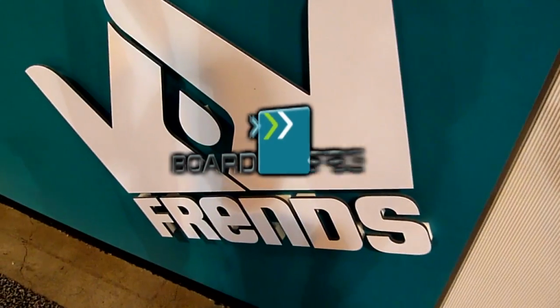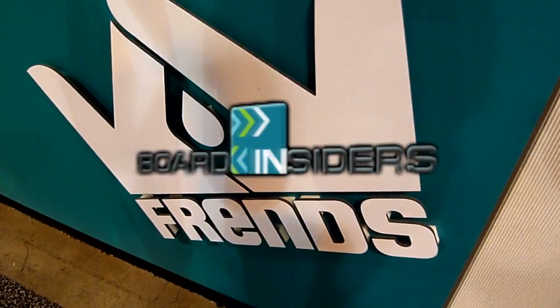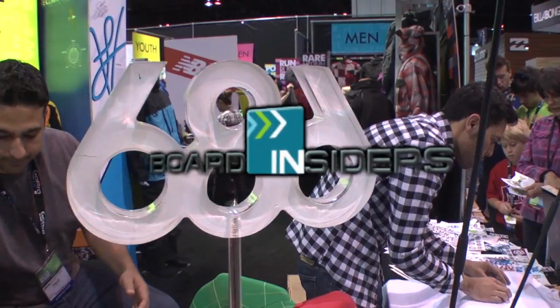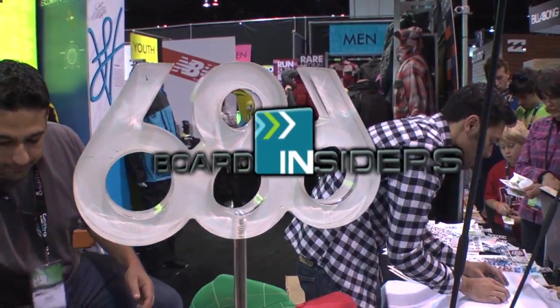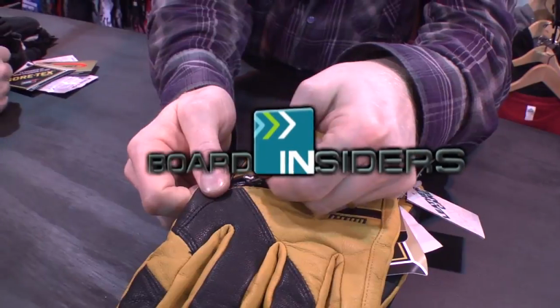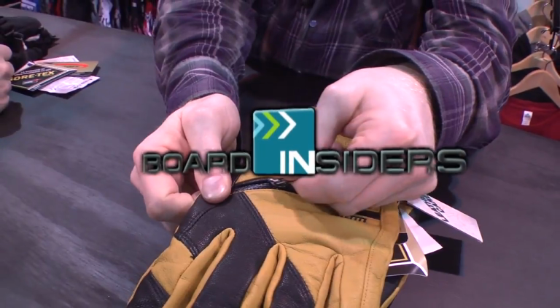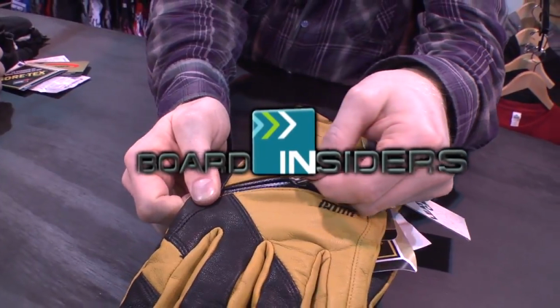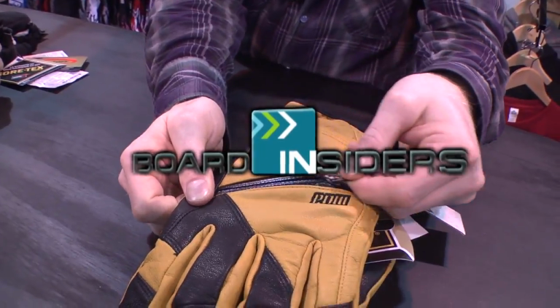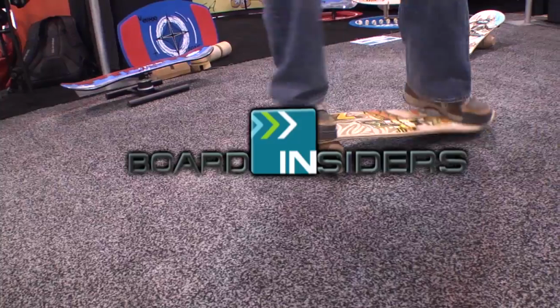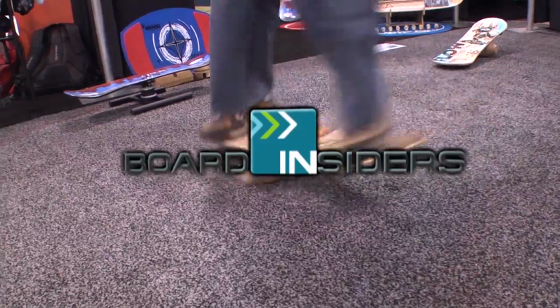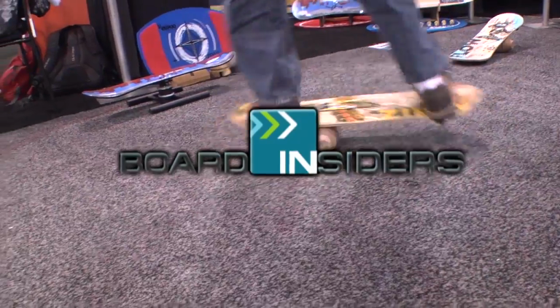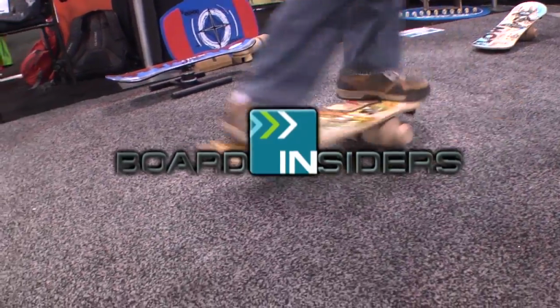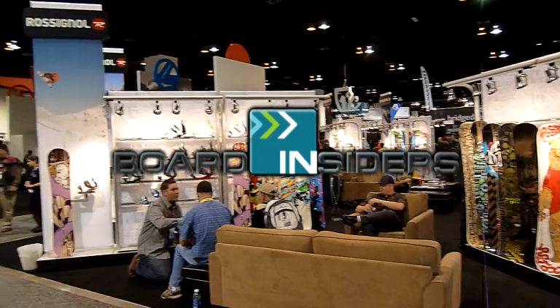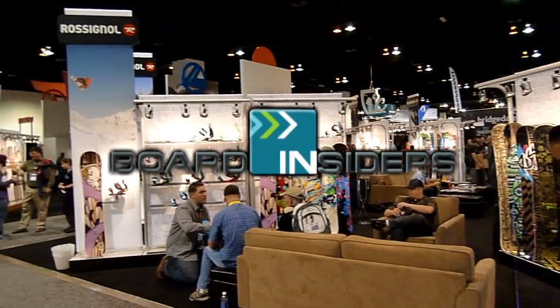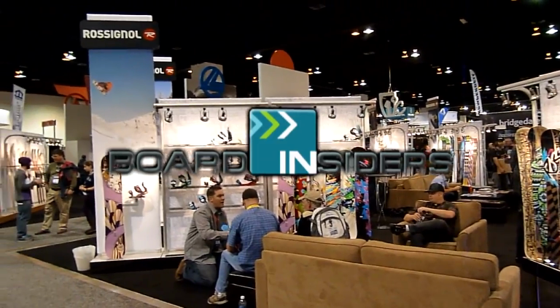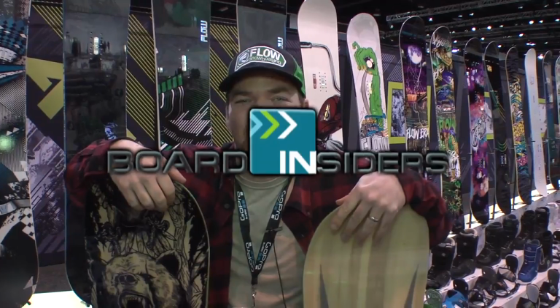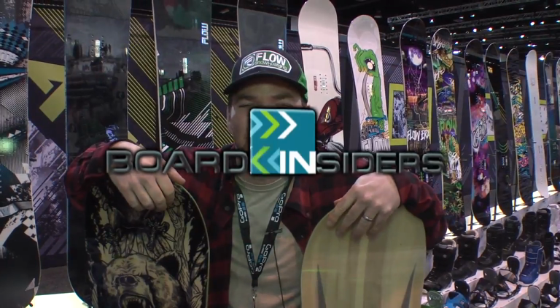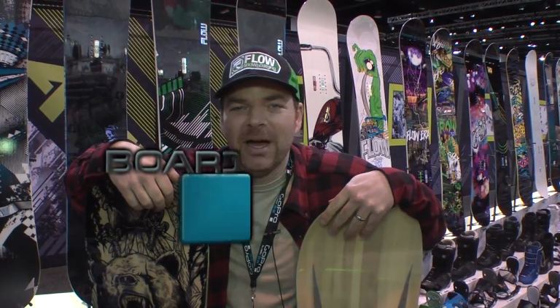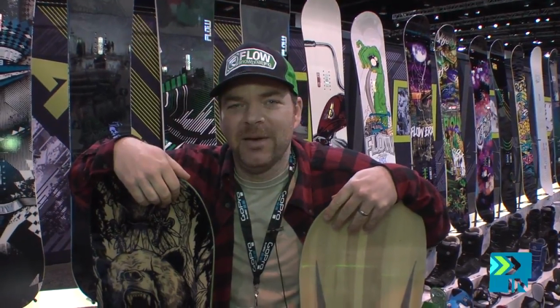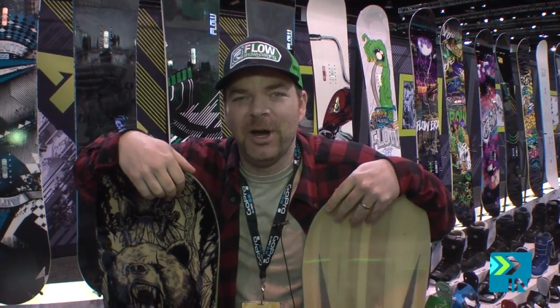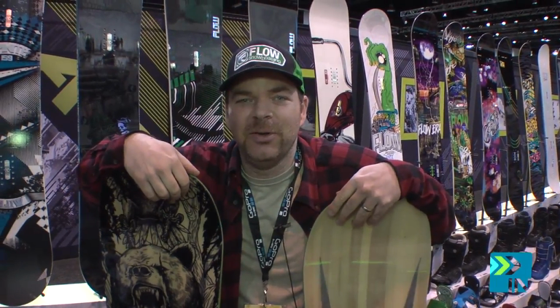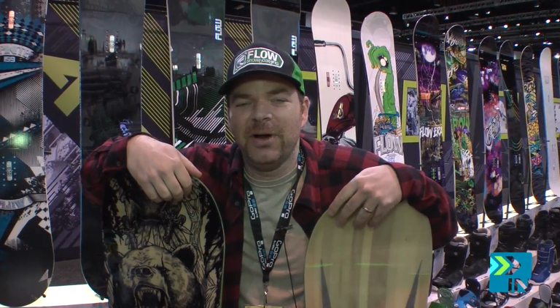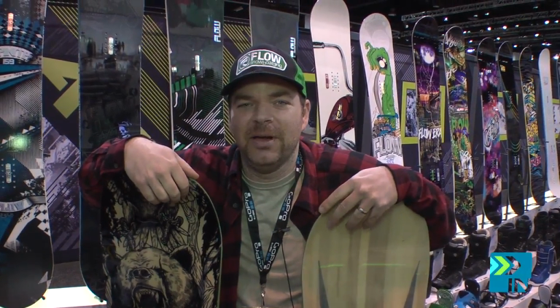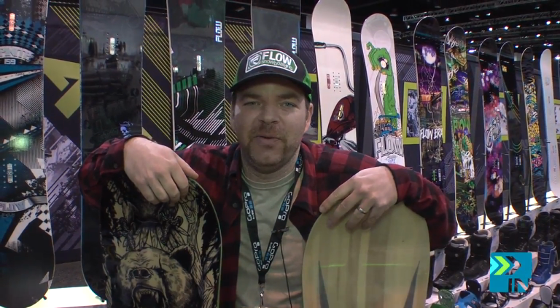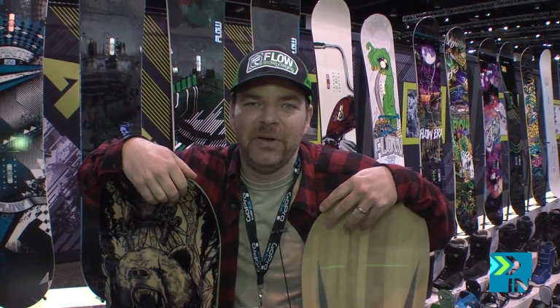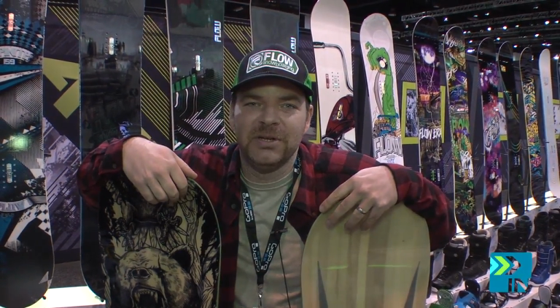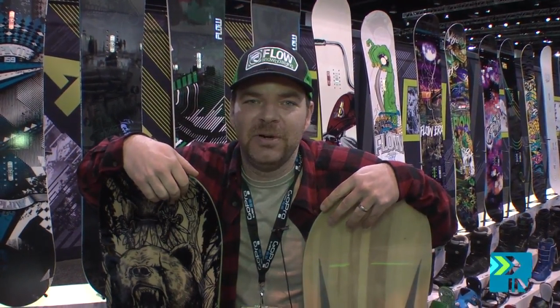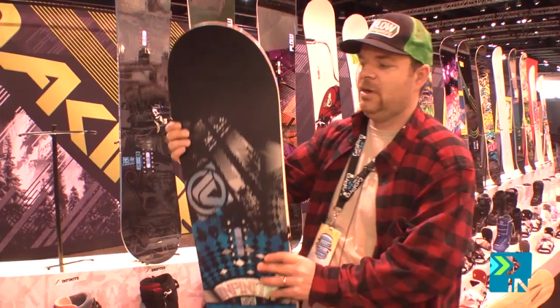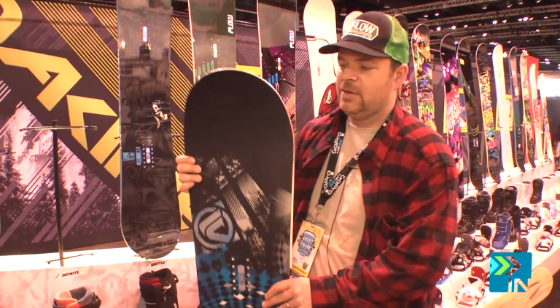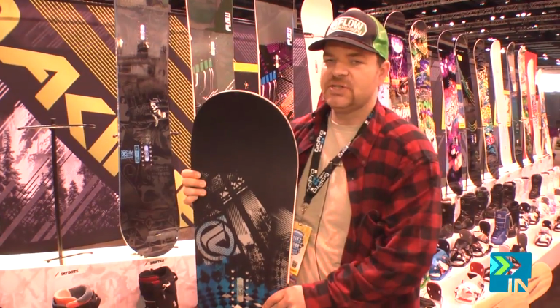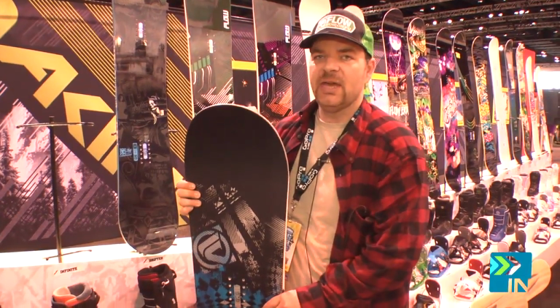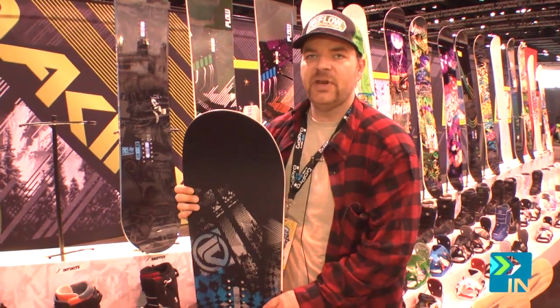Board Insiders, your snowboard resource. Hi, I'm Eric Luthart. I'm with Flow Snowboards. This is the Infinite.